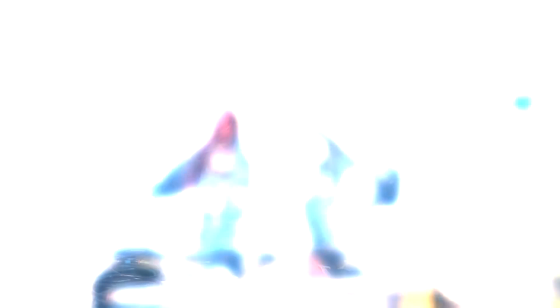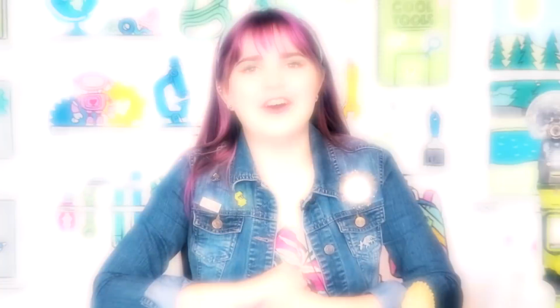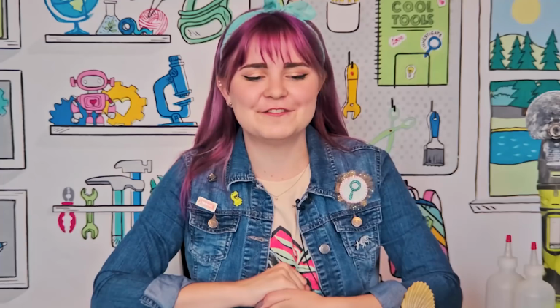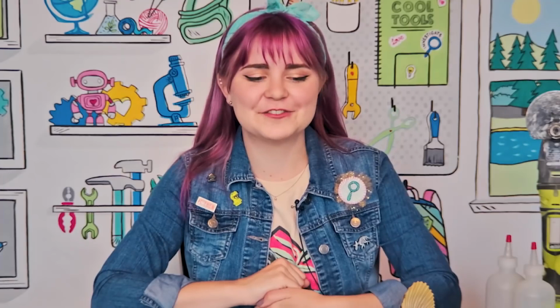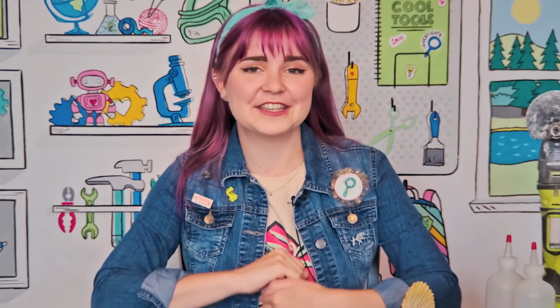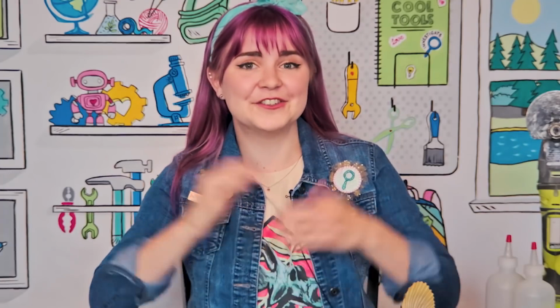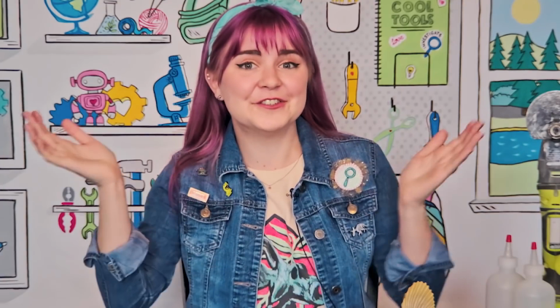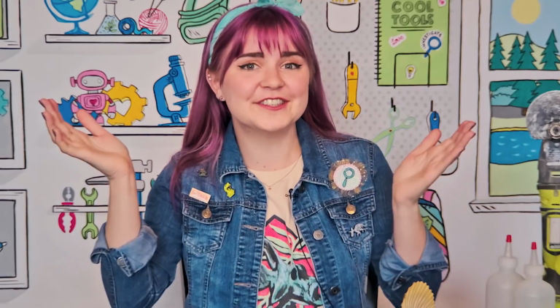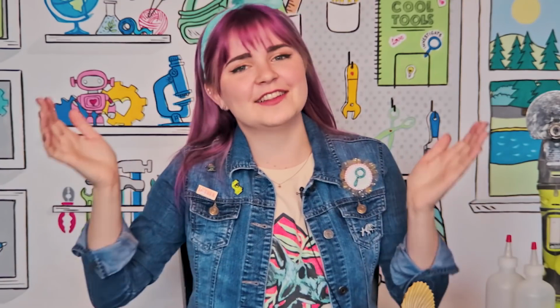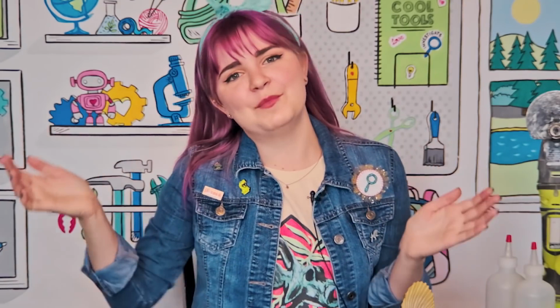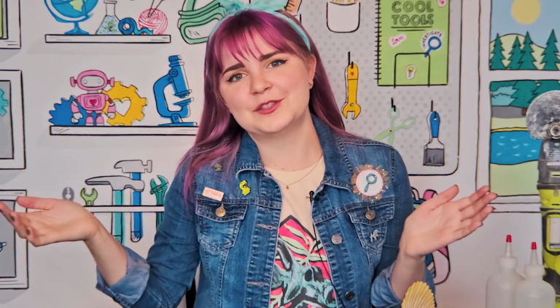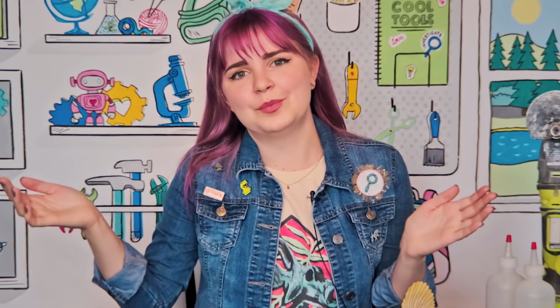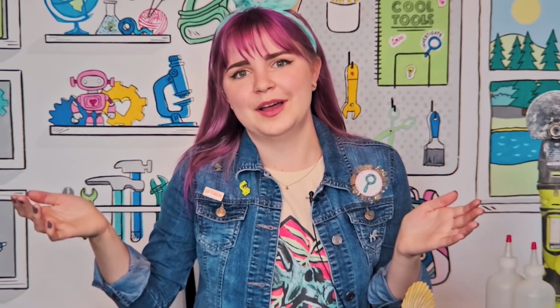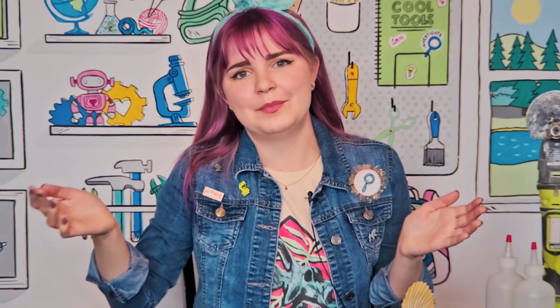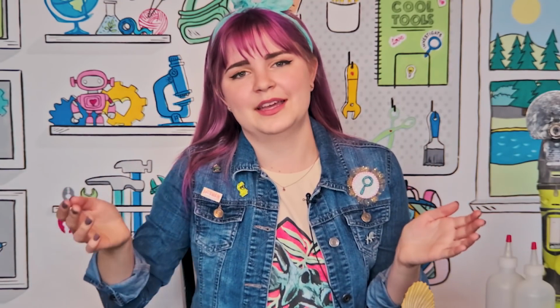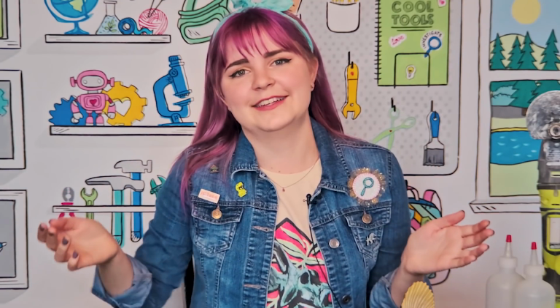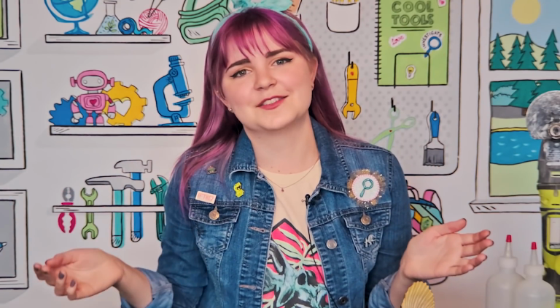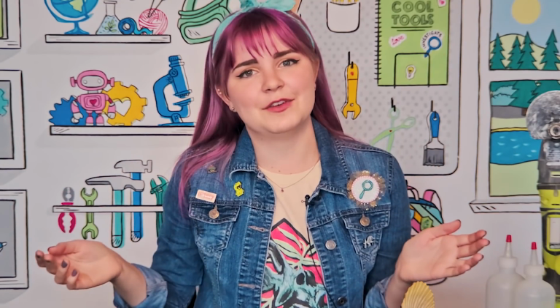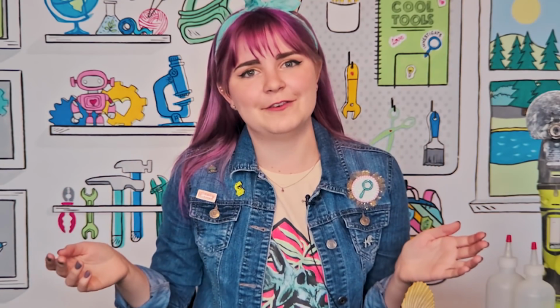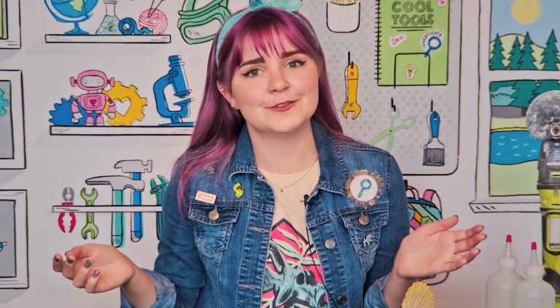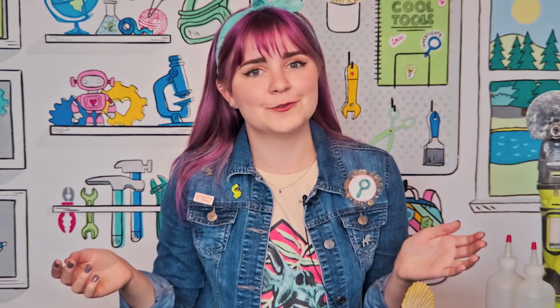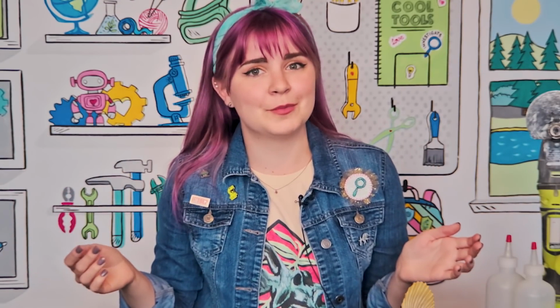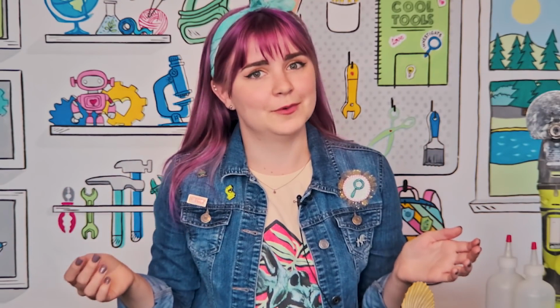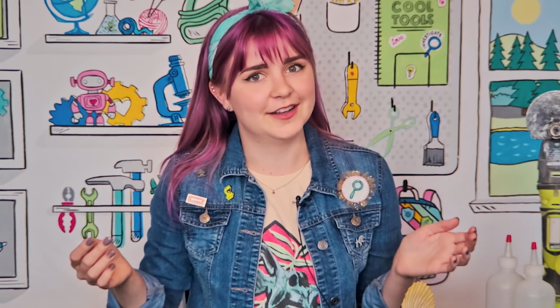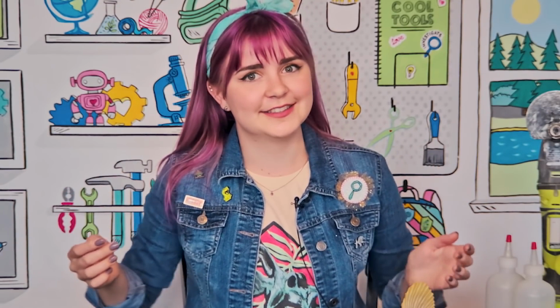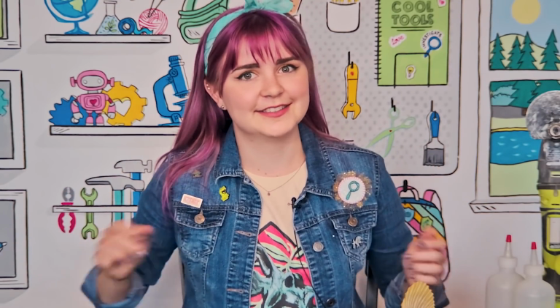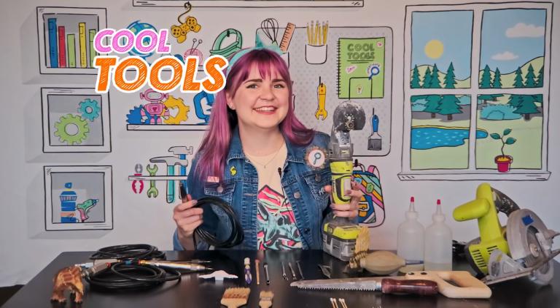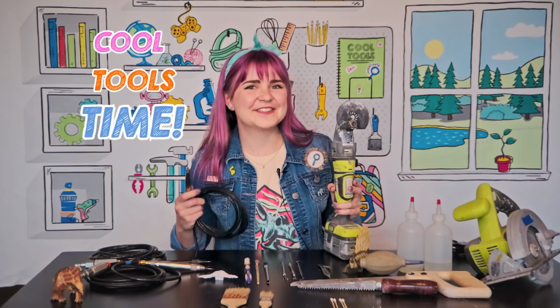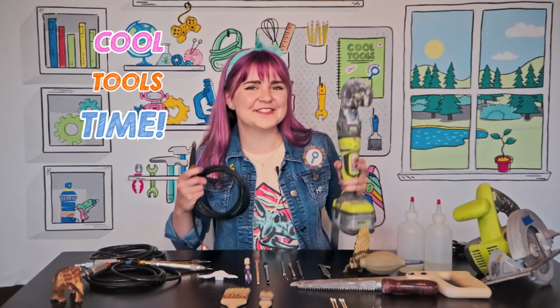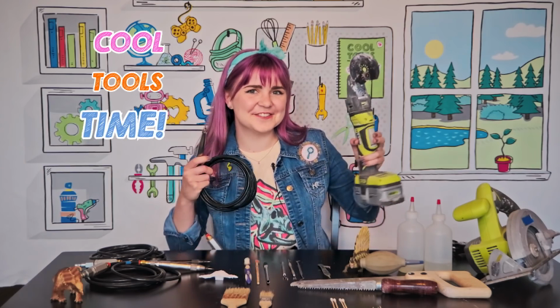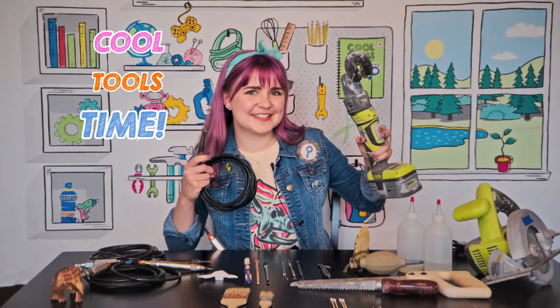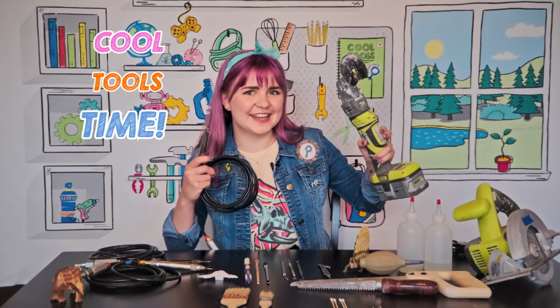All of these really cool tools allow me to prep and excavate fossils from the rock. It's Cool Tools time!